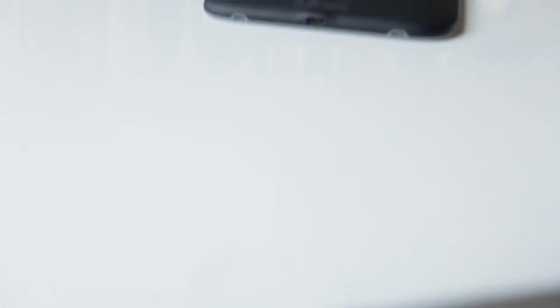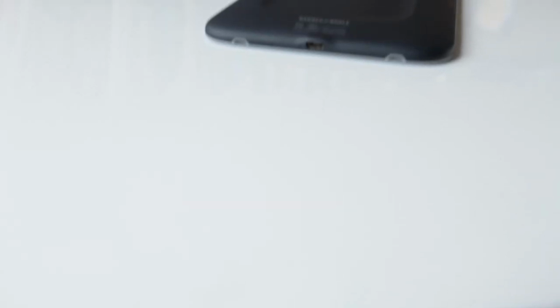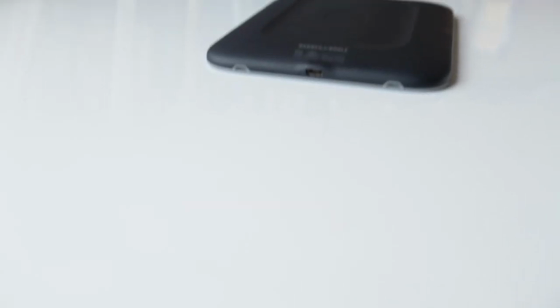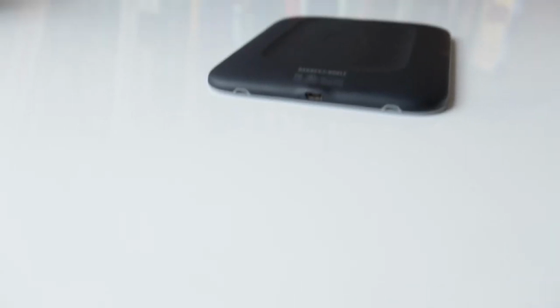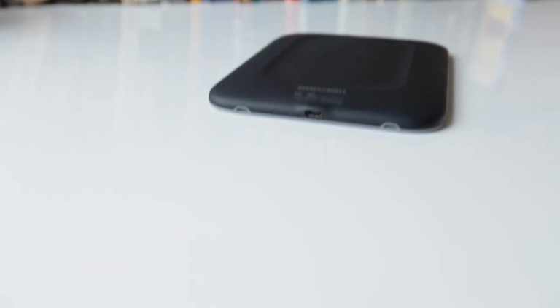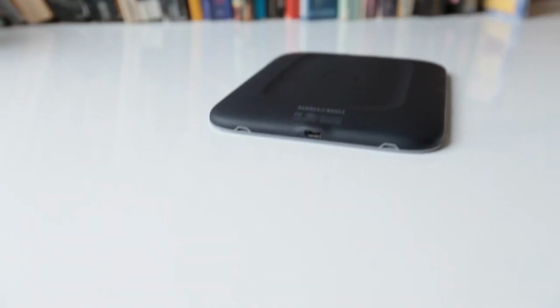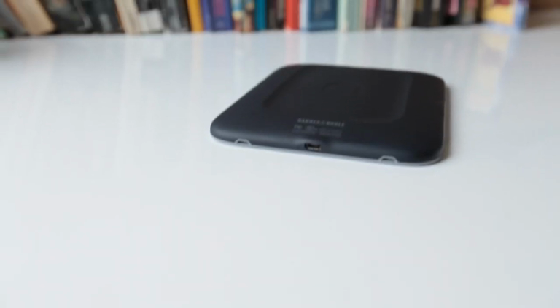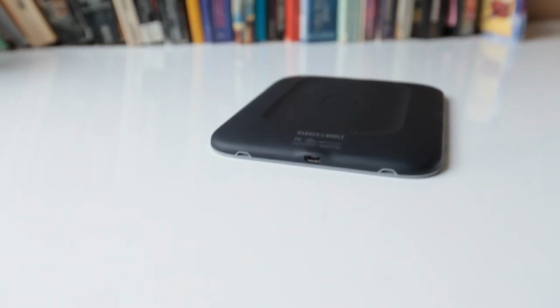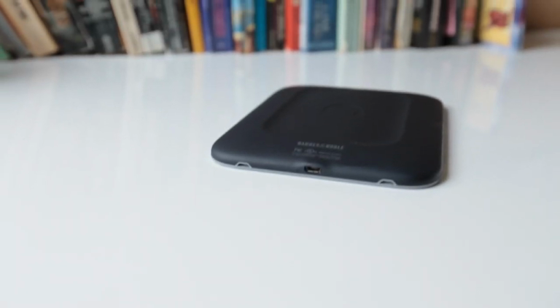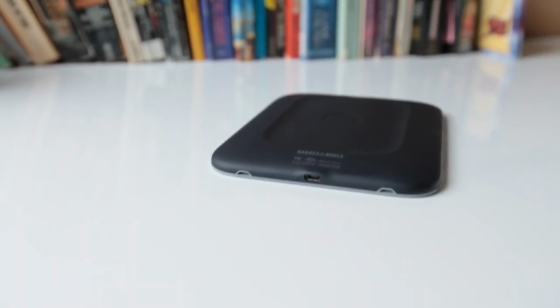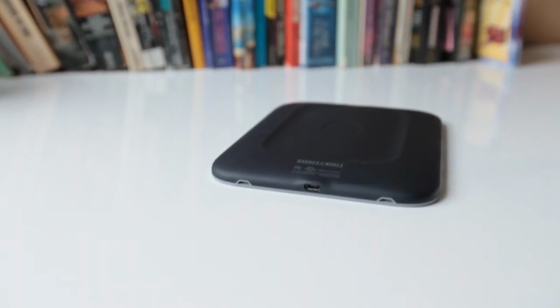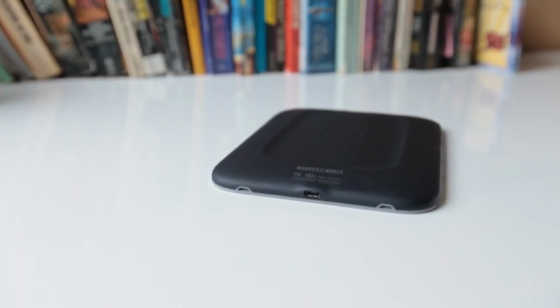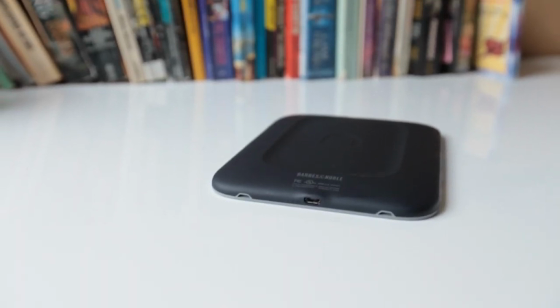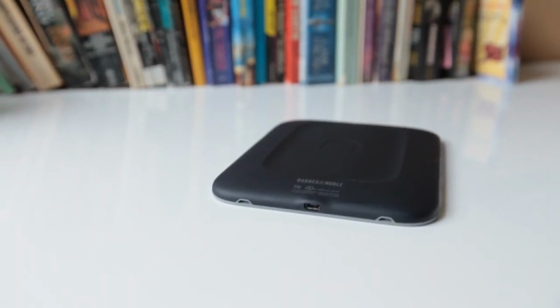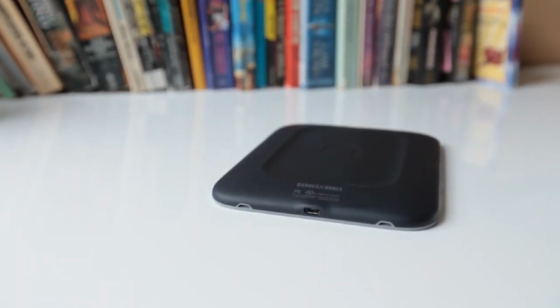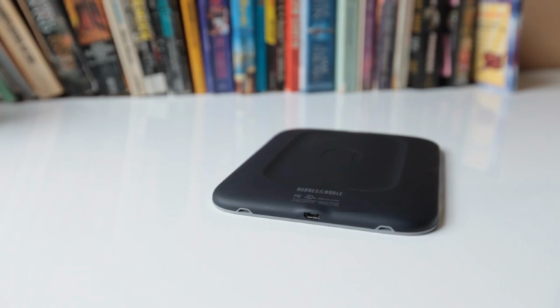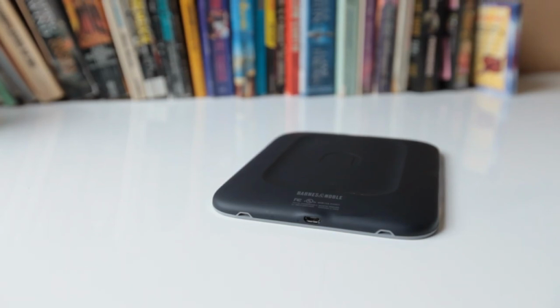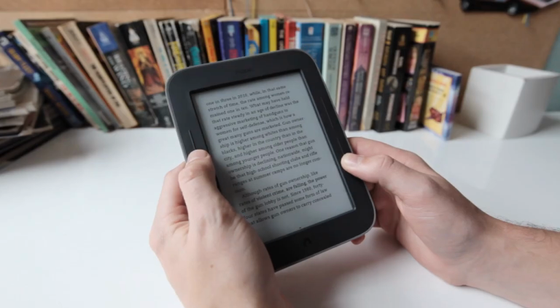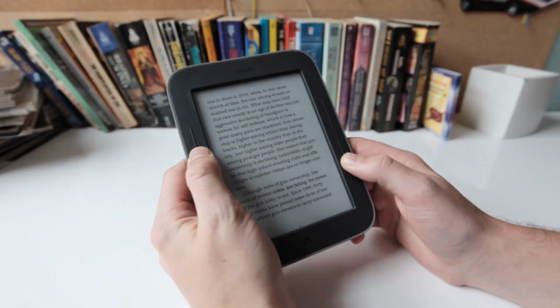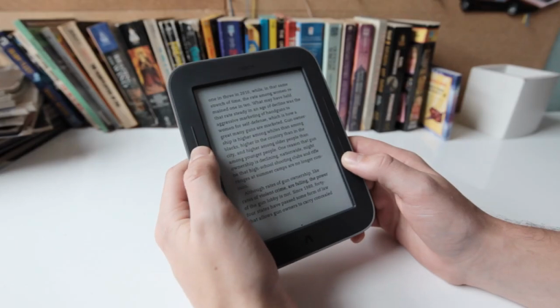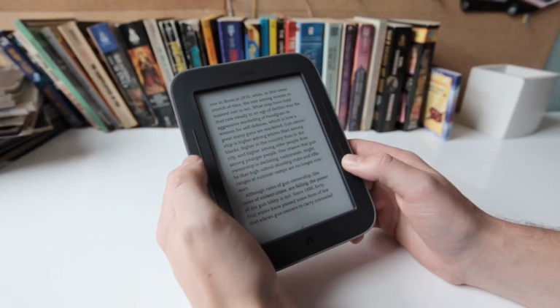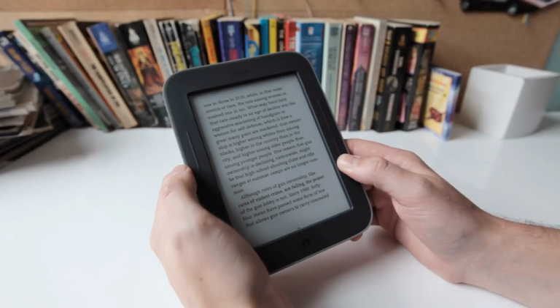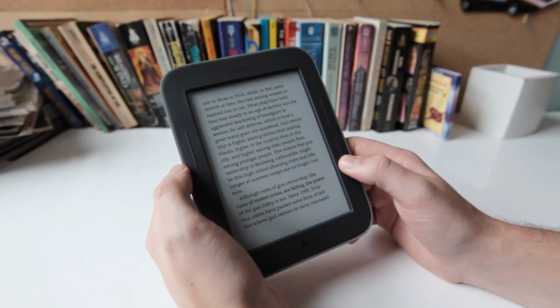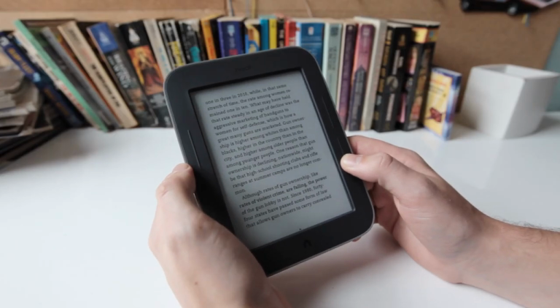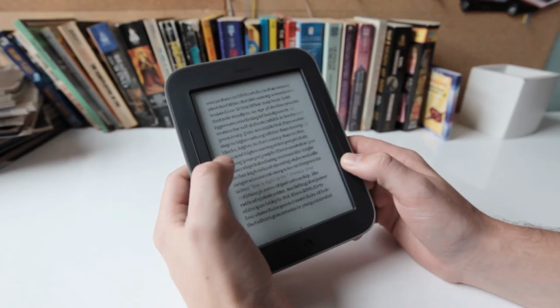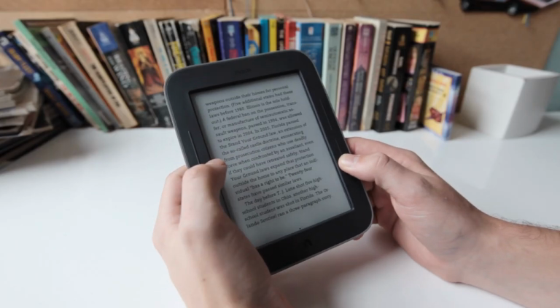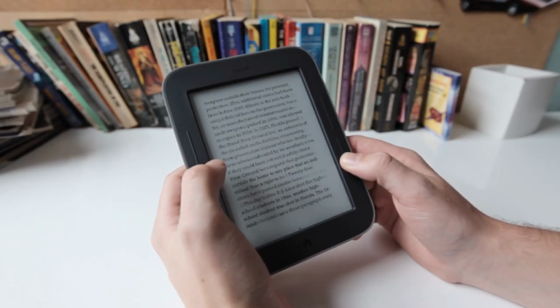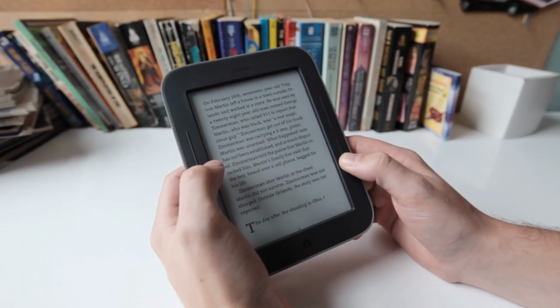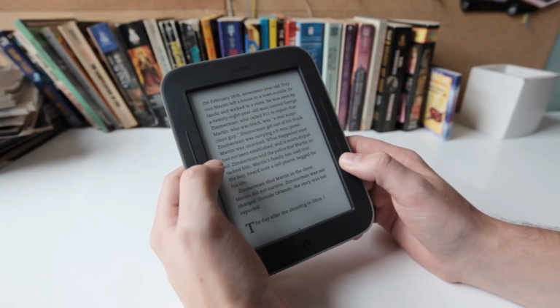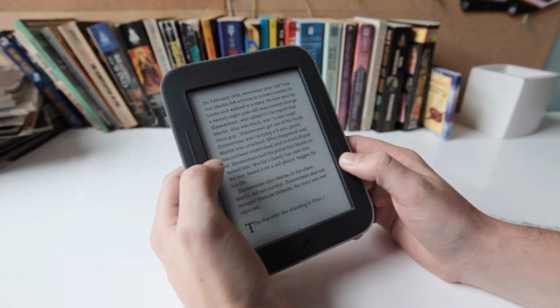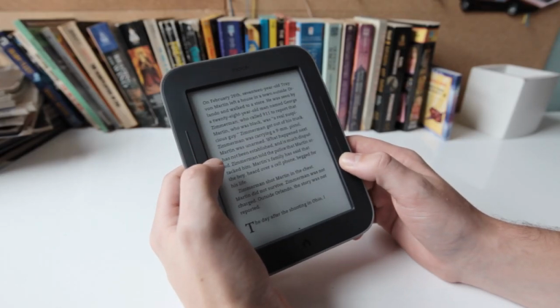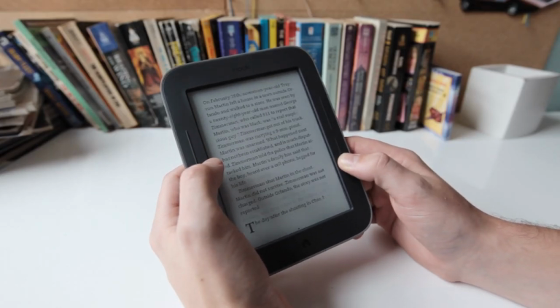Otherwise, the hardware's still really good. It has a soft-touch plastic and hardware buttons for changing the pages, which is really nice in addition to the touchscreen interface.